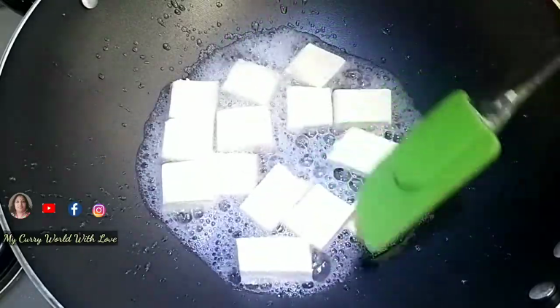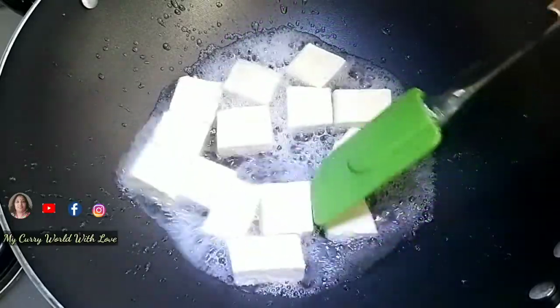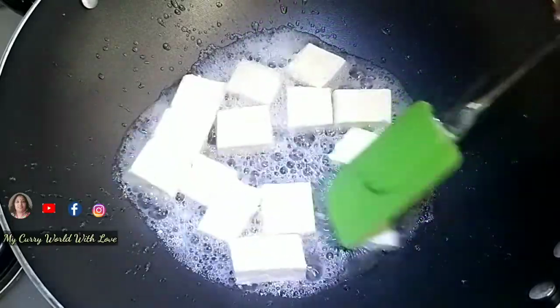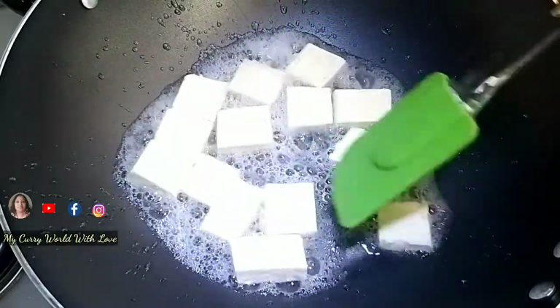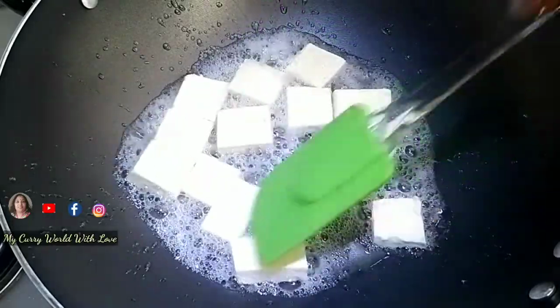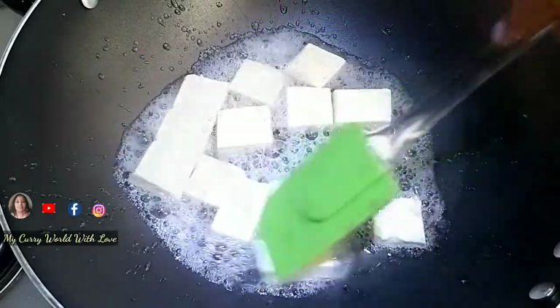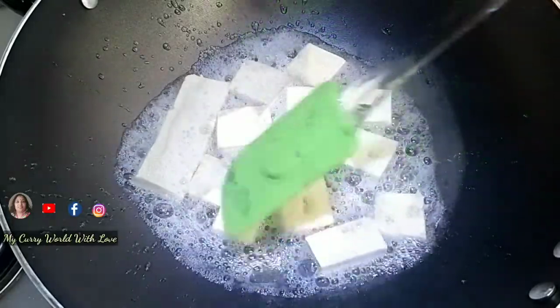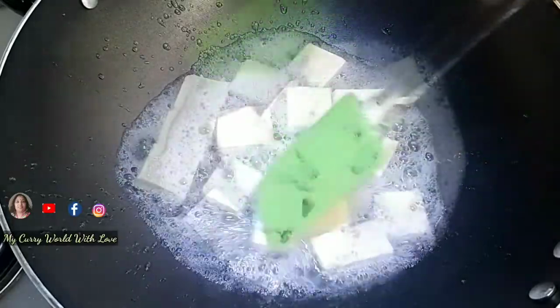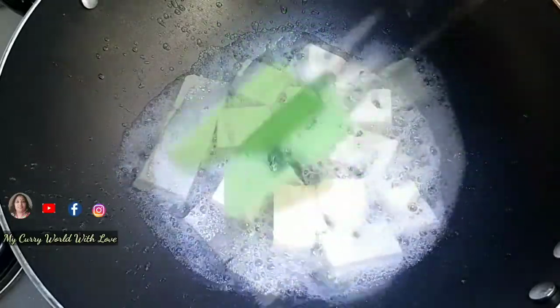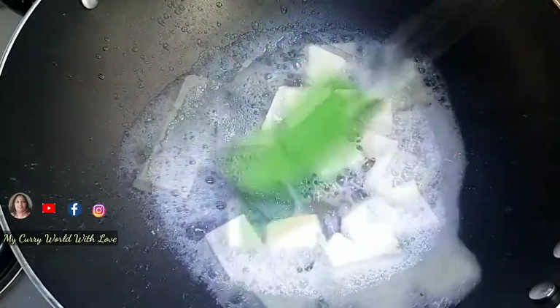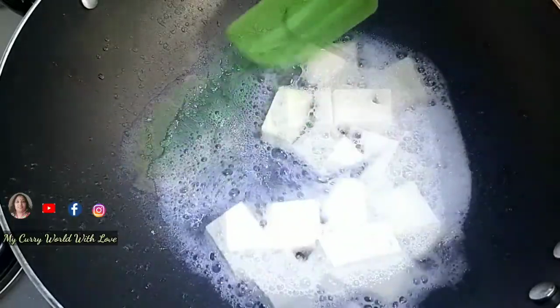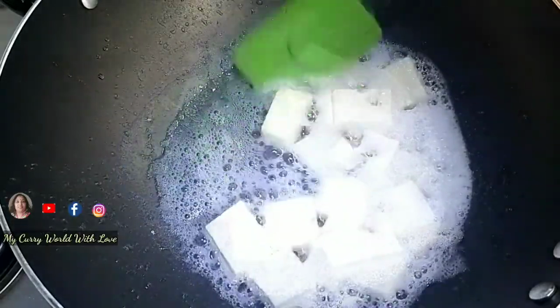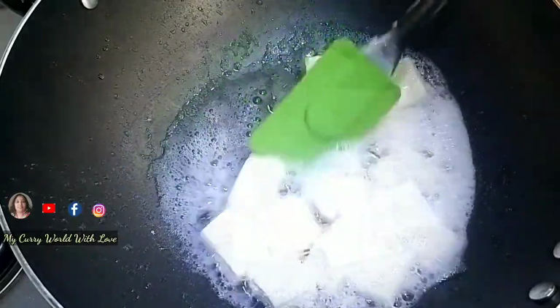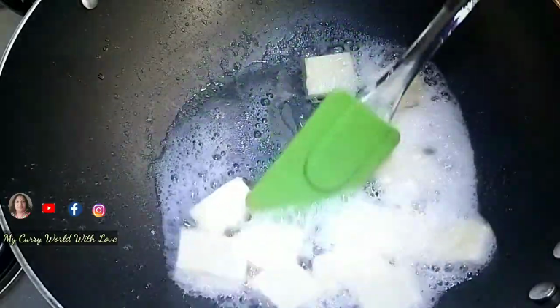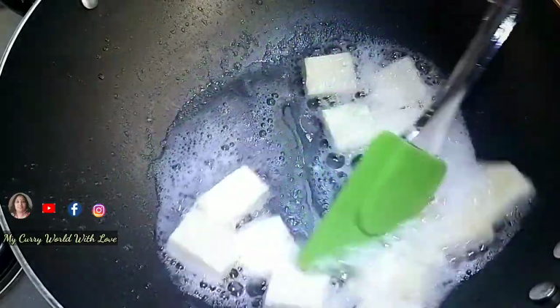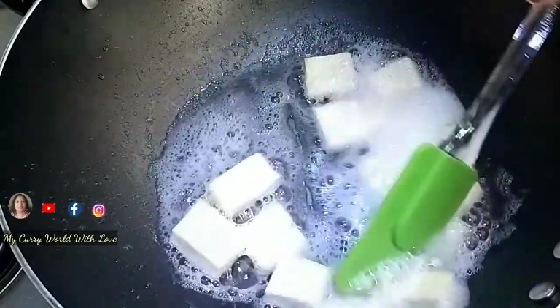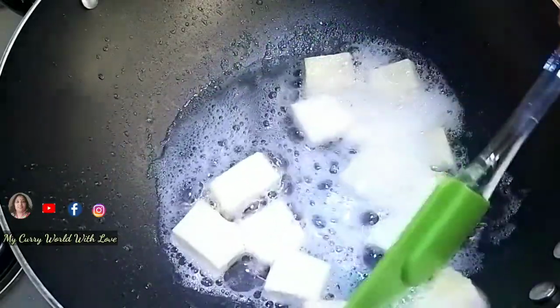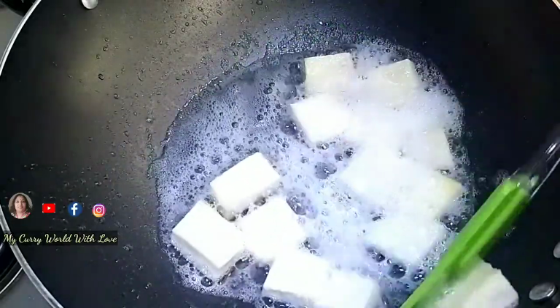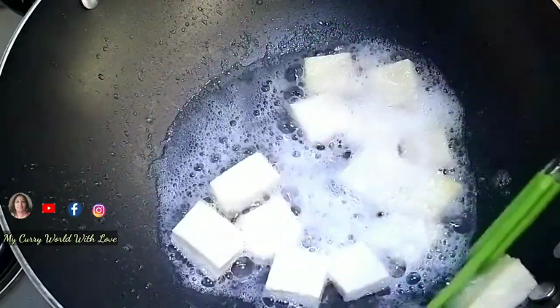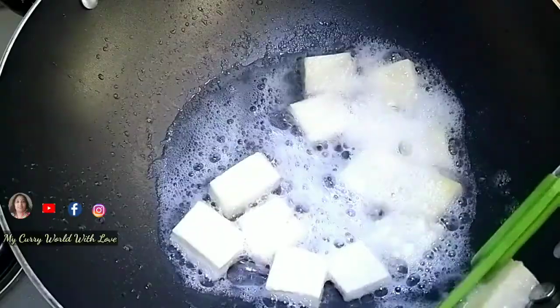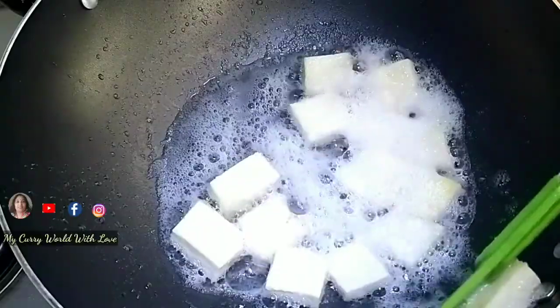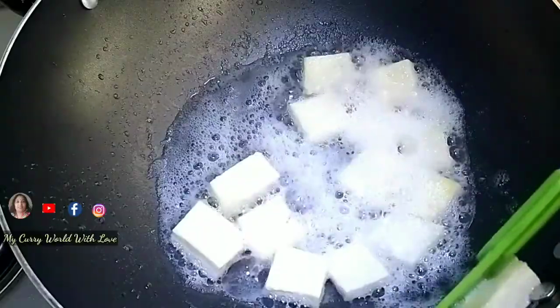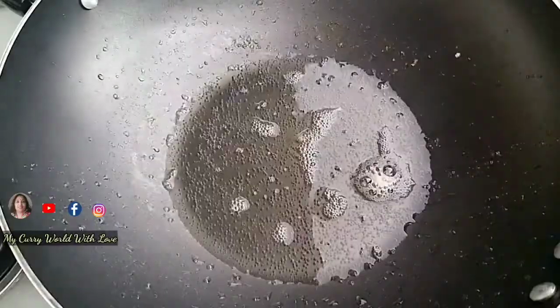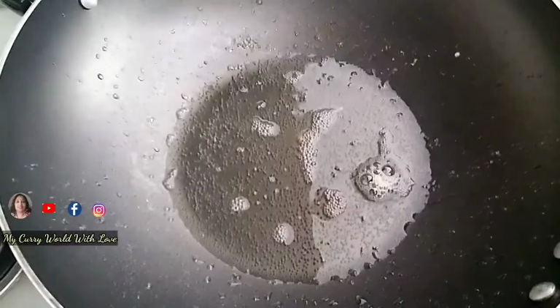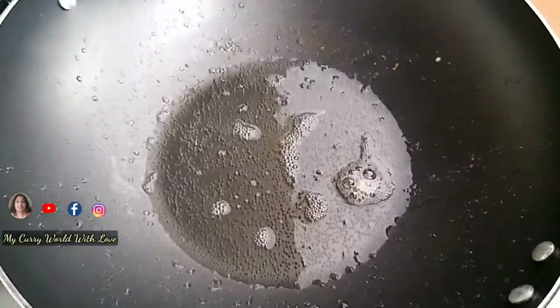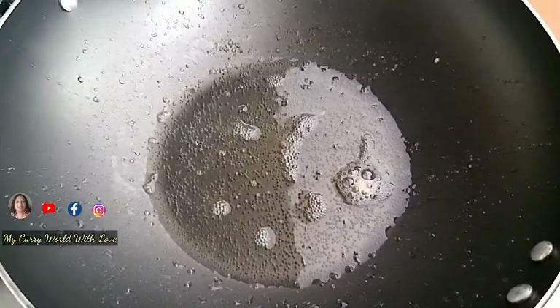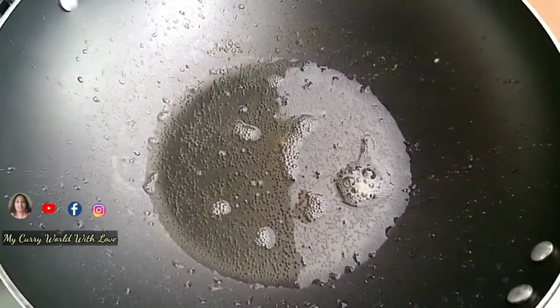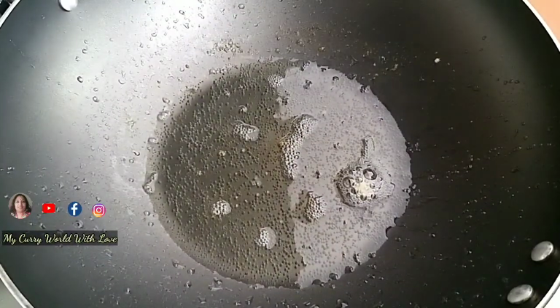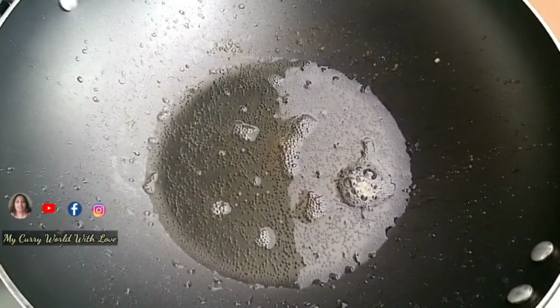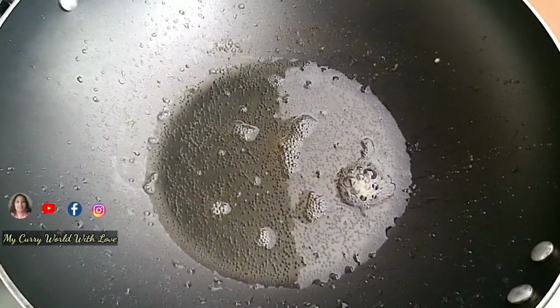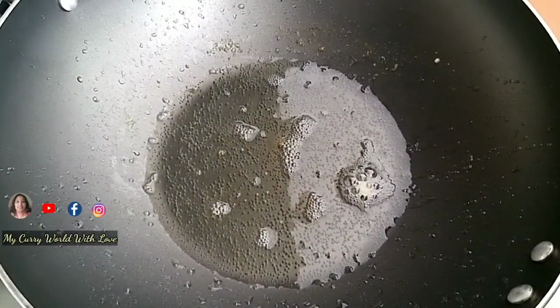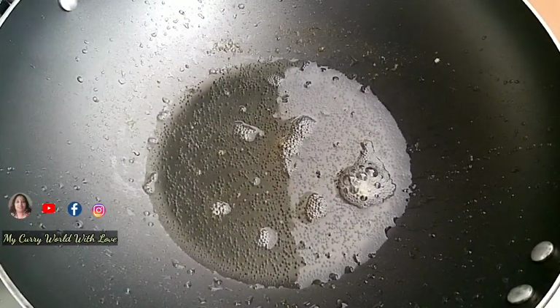Cook the paneer until it gets a light brown shade — a nice pinkish-brown shade. You can let it dry just a little.